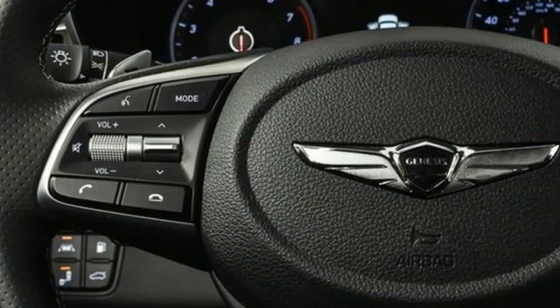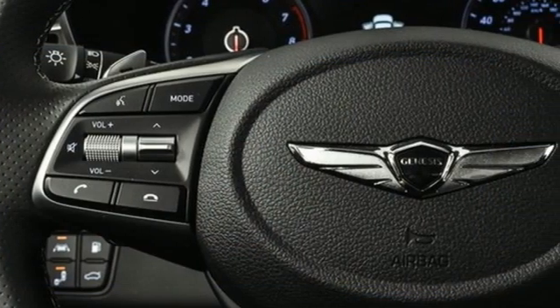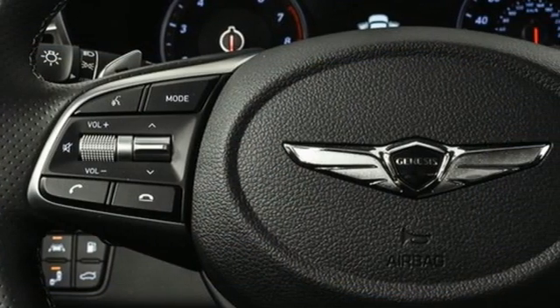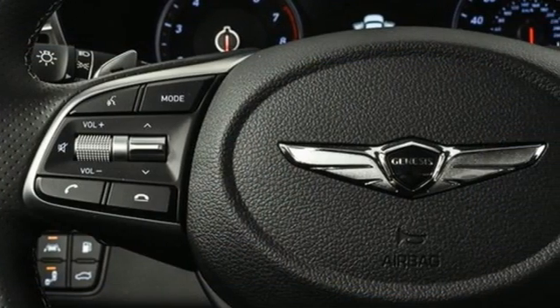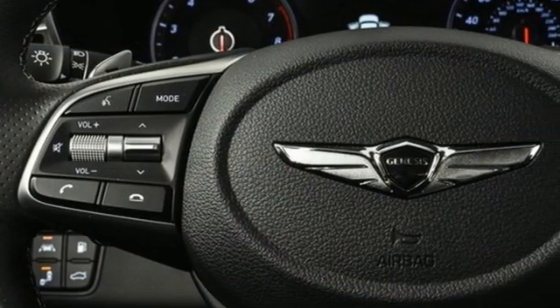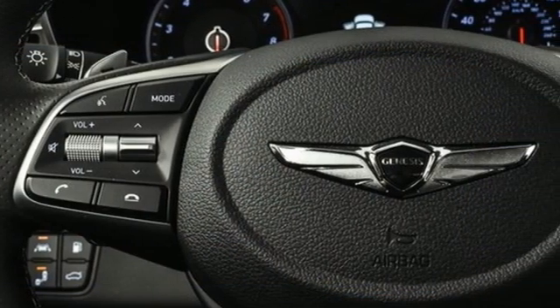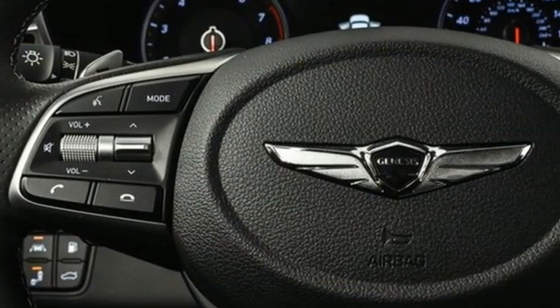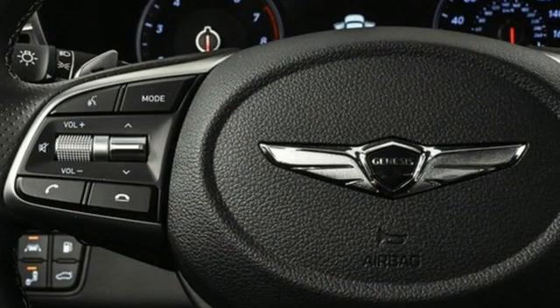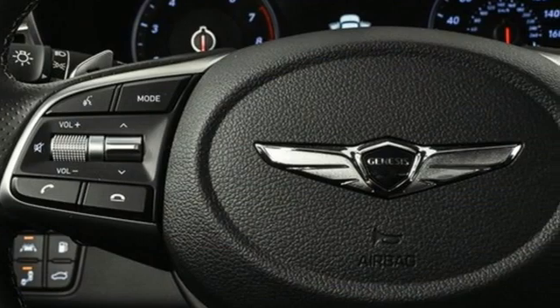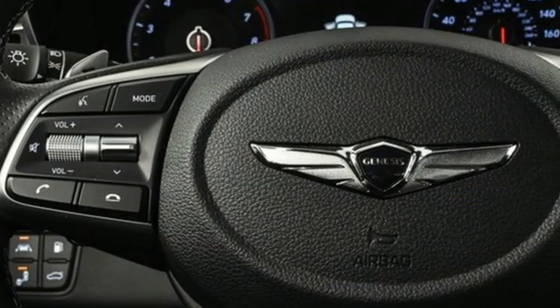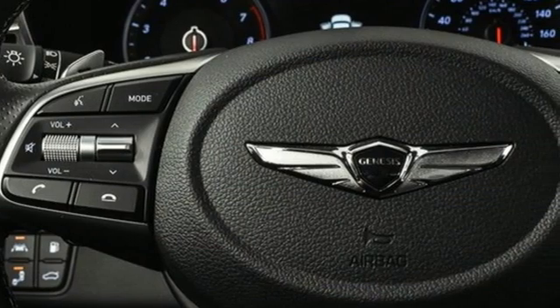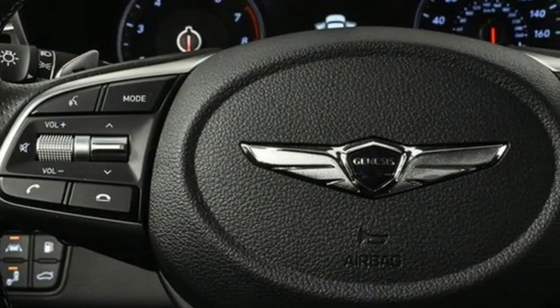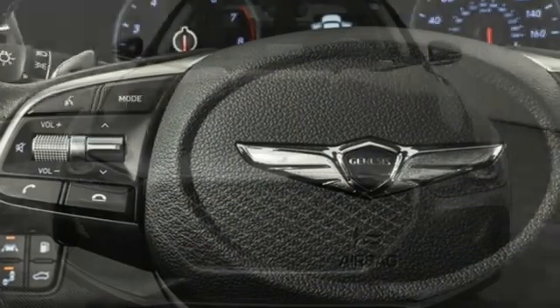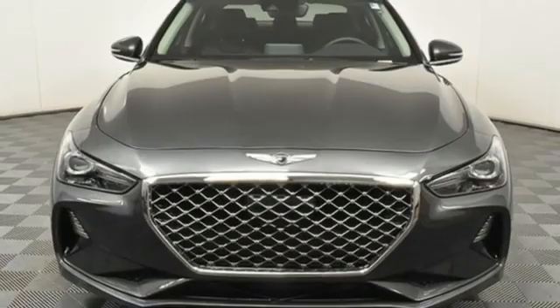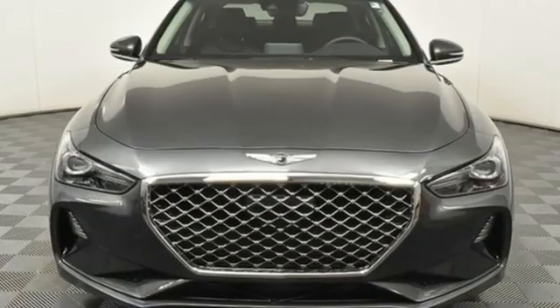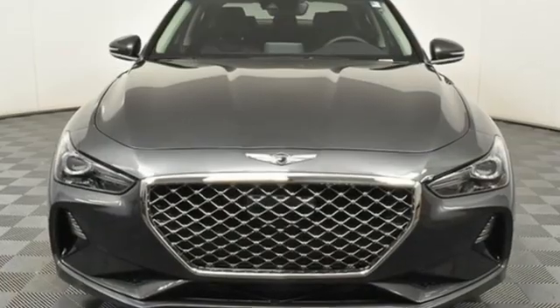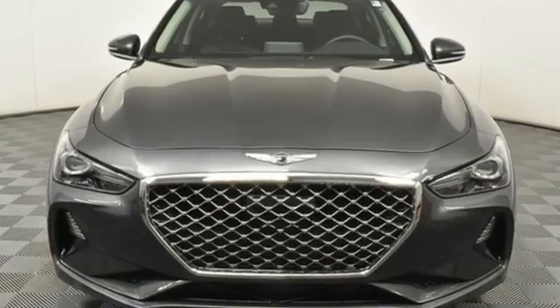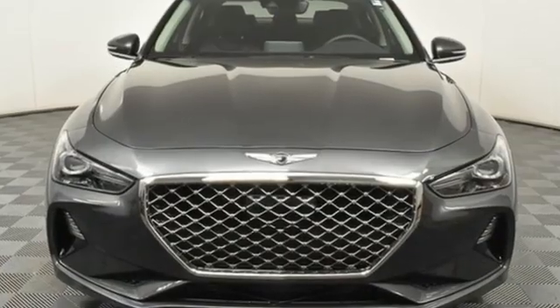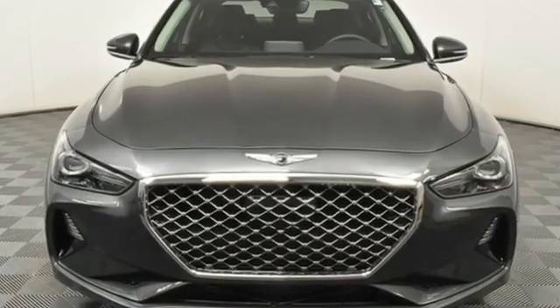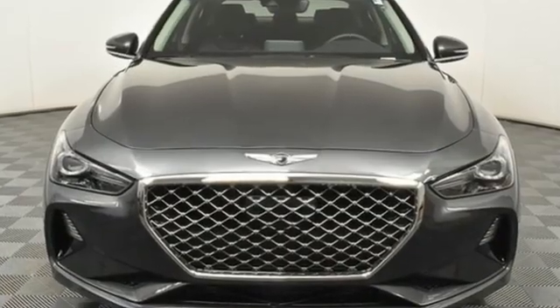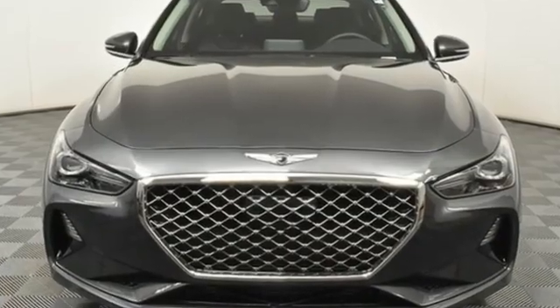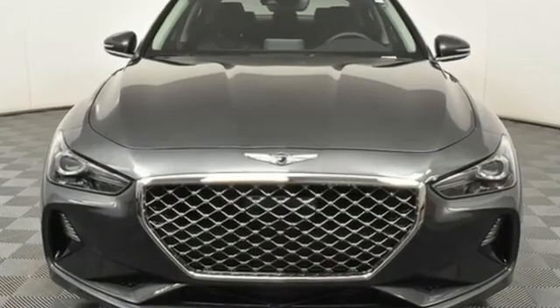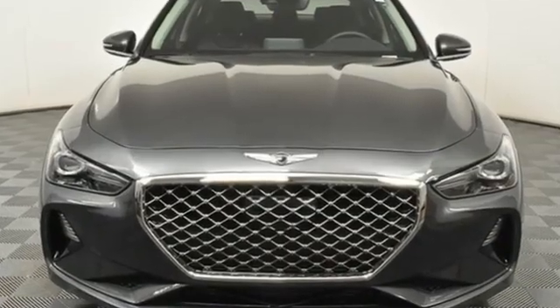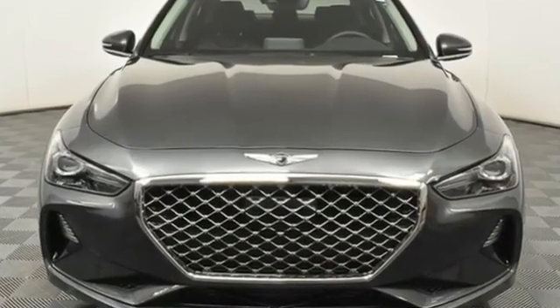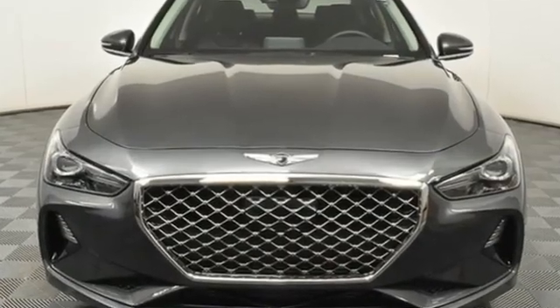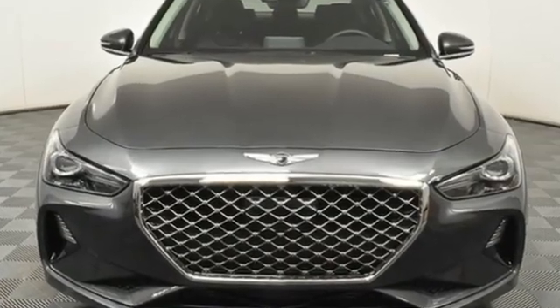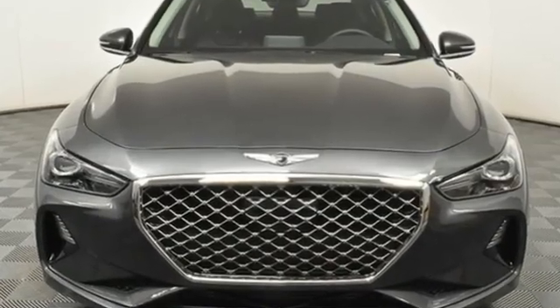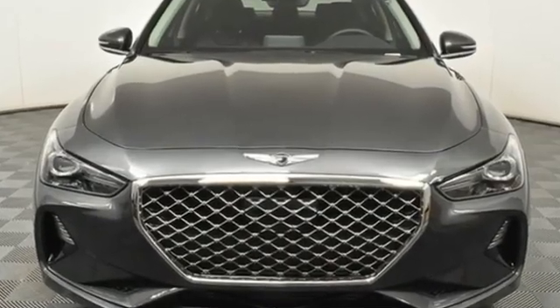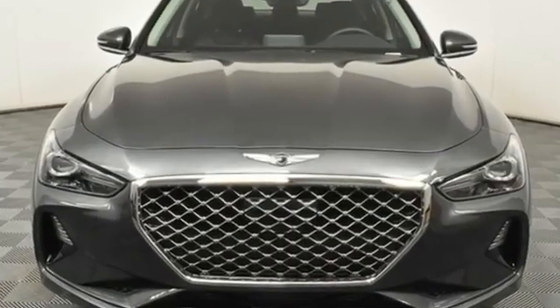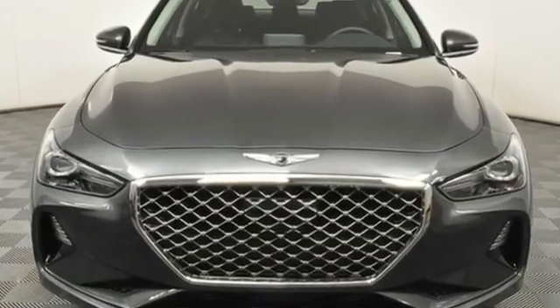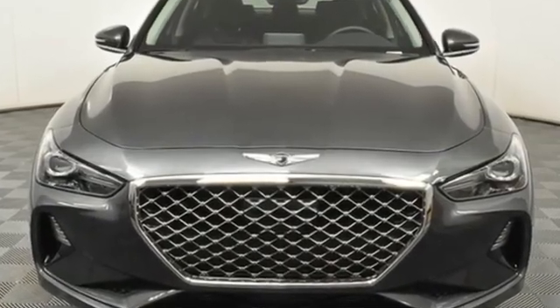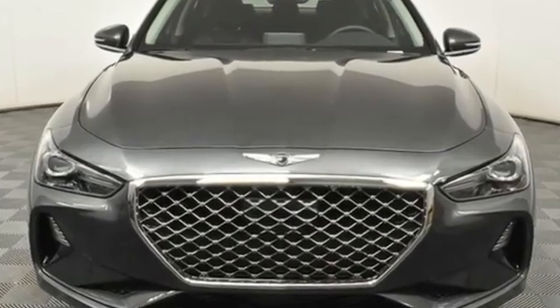Athletic elegance, refined performance. This is Genesis. See it for yourself when you take it for a test drive.